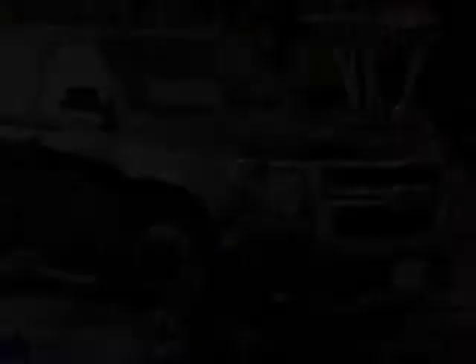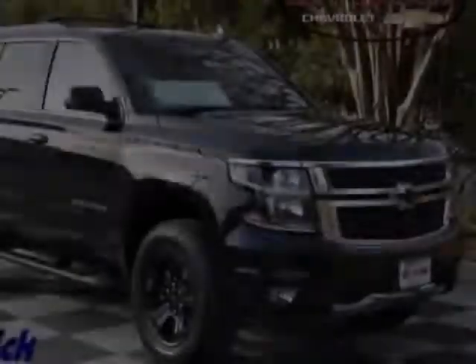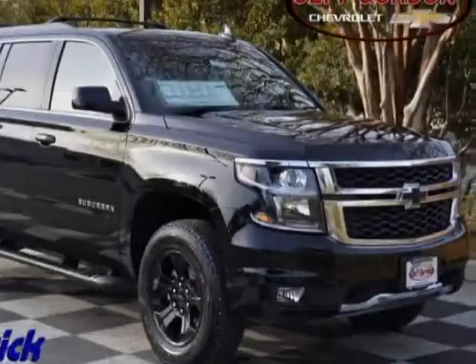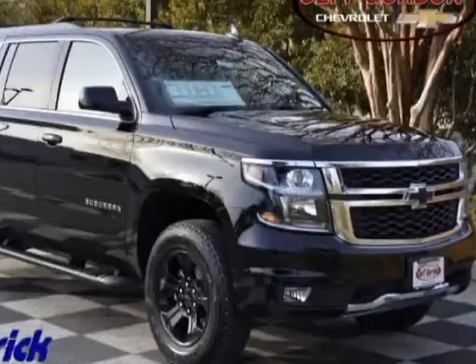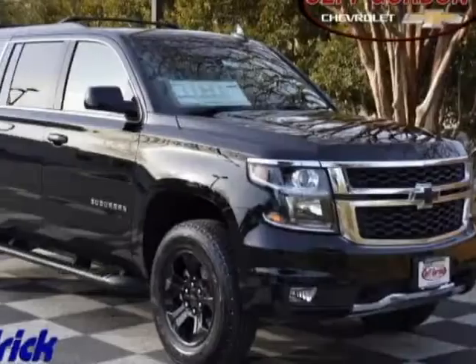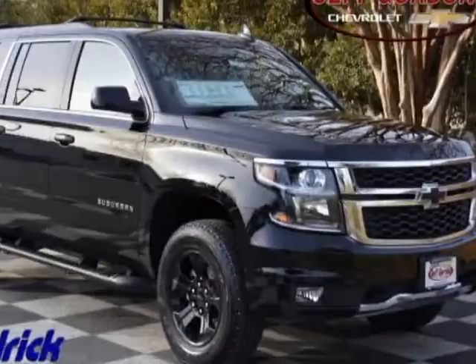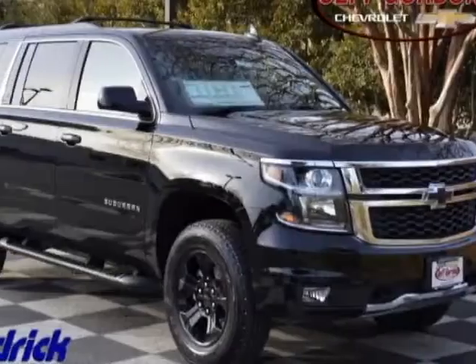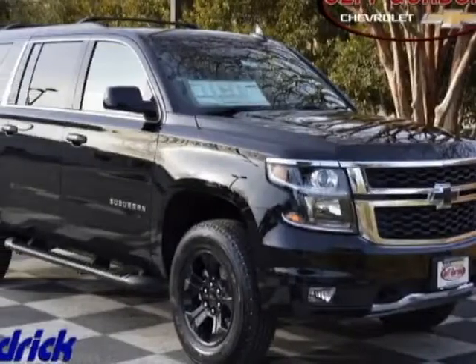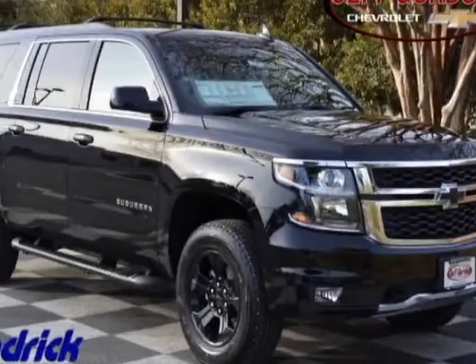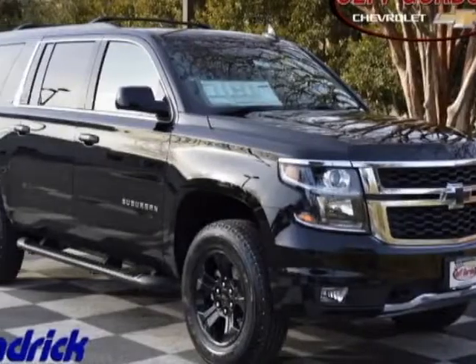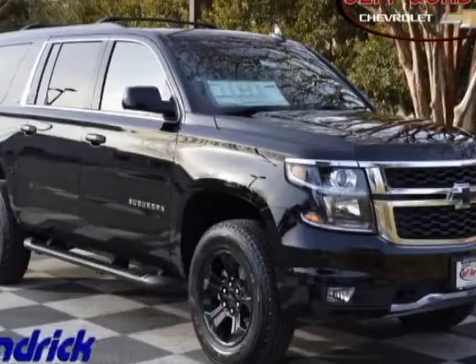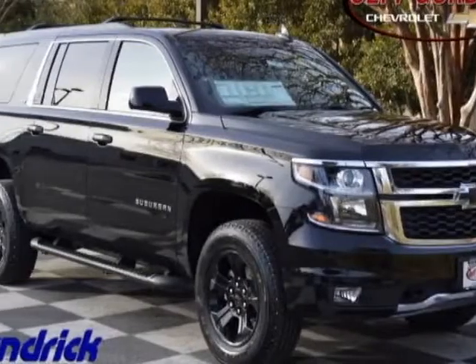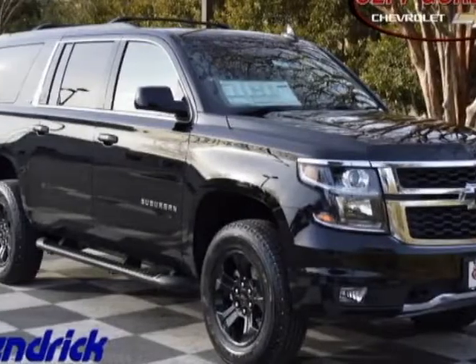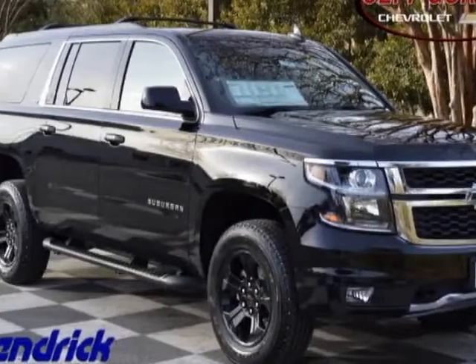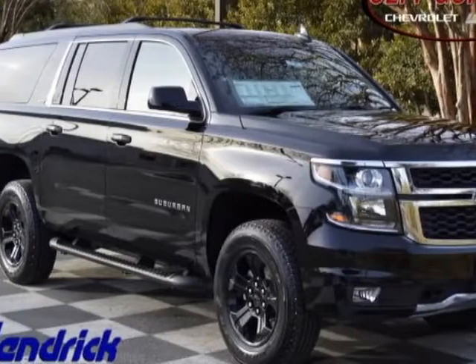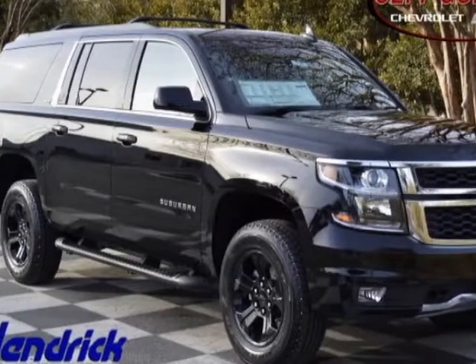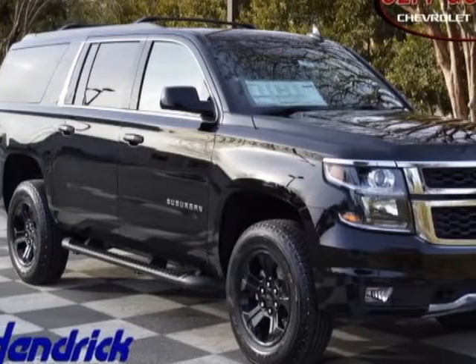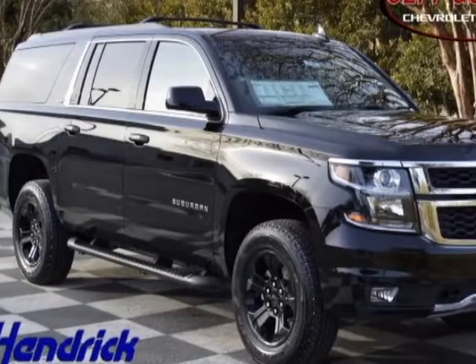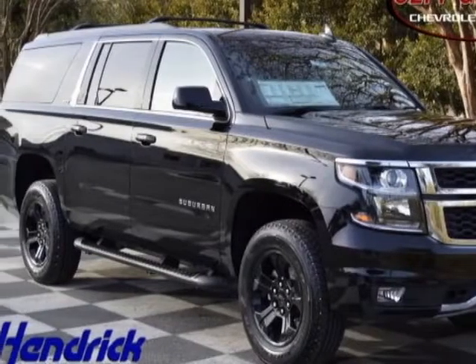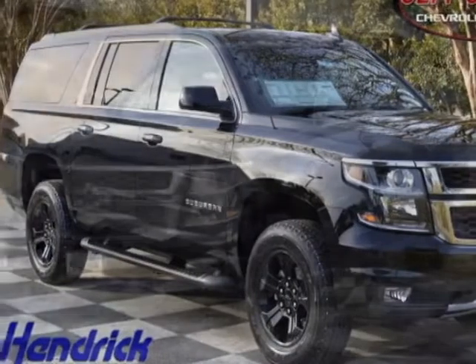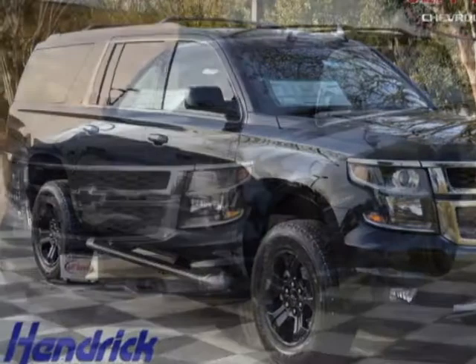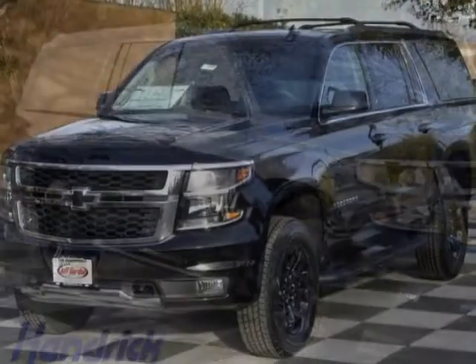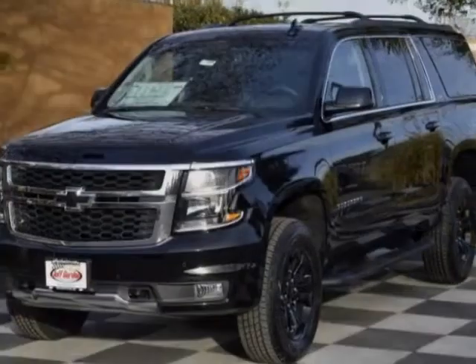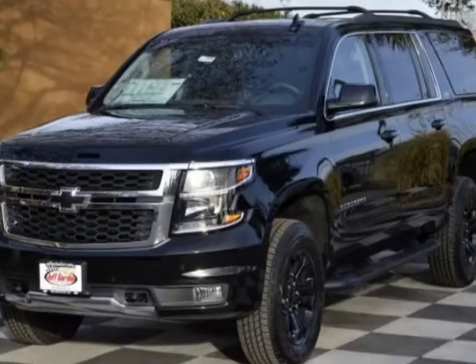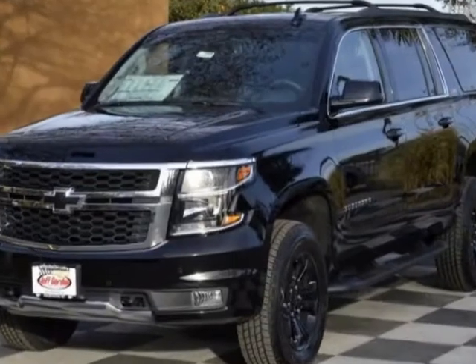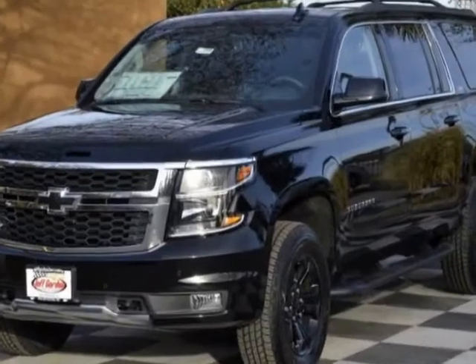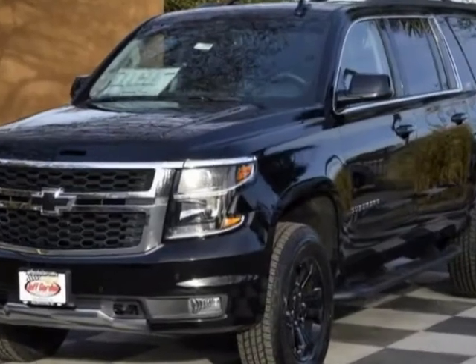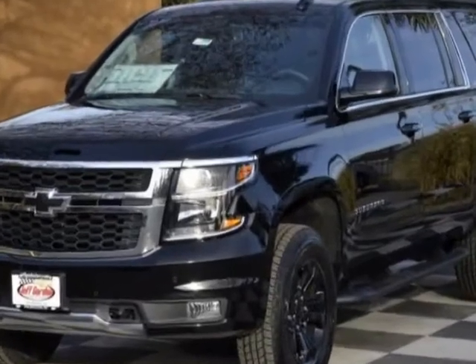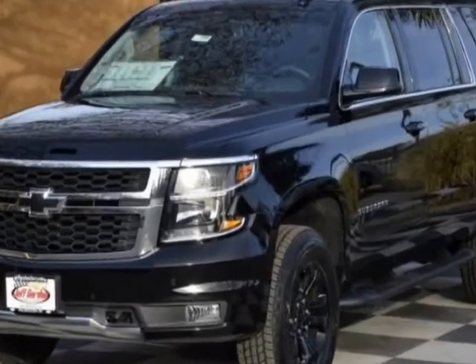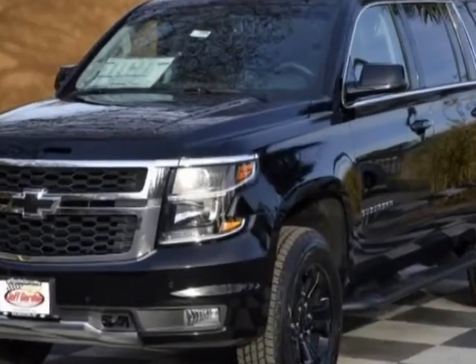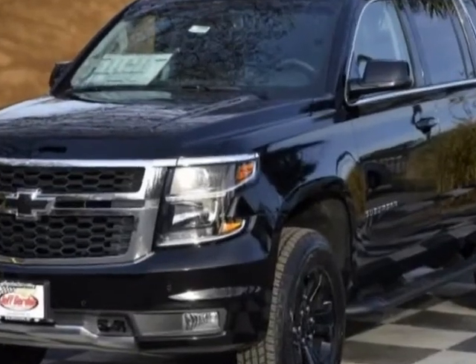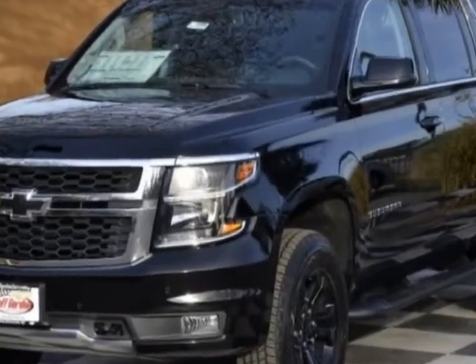Check out this new 2018 Chevrolet Suburban. For your protection, this vehicle has a full factory warranty.